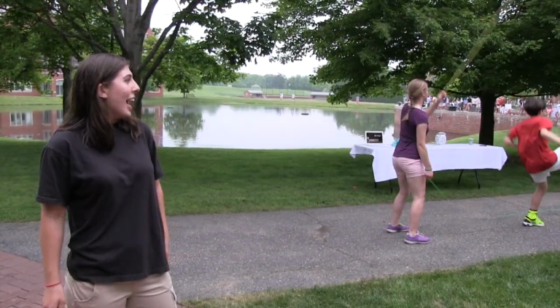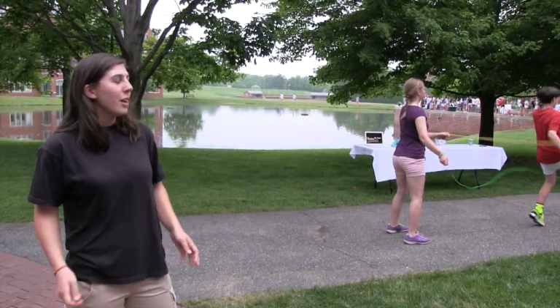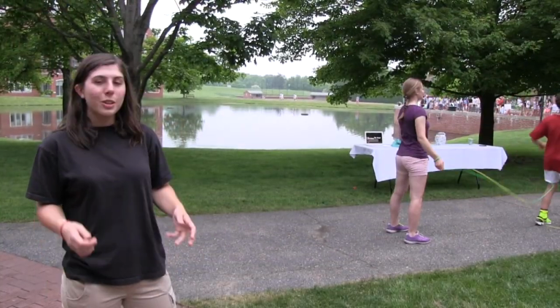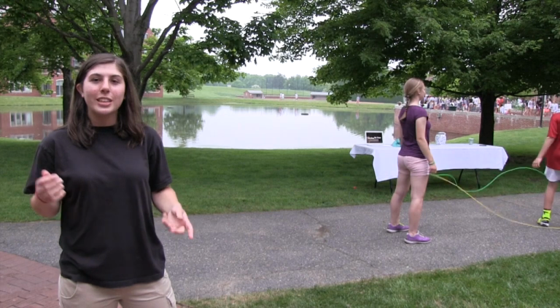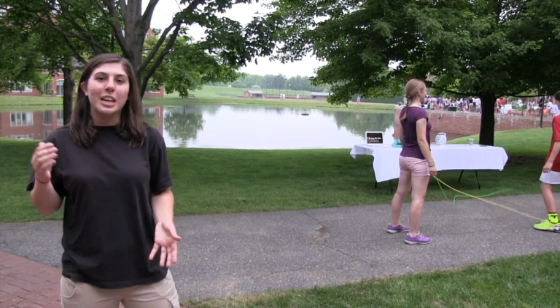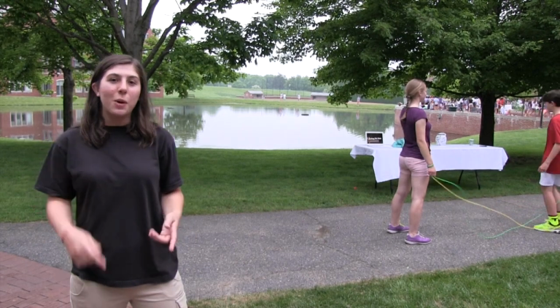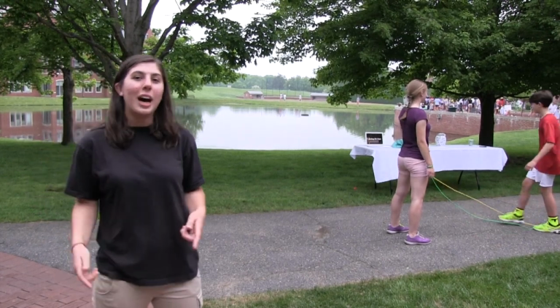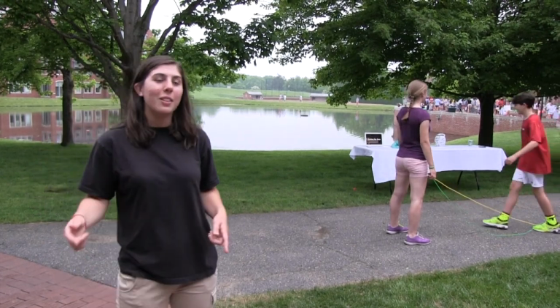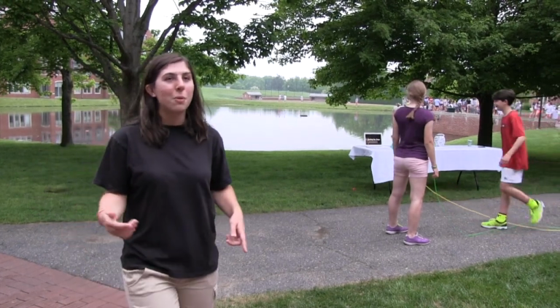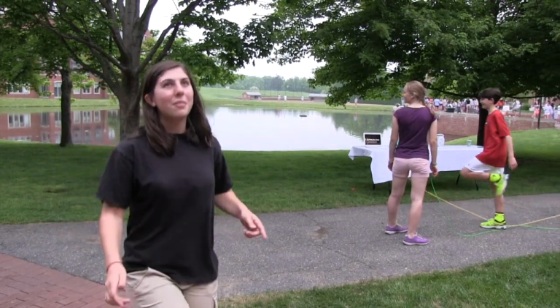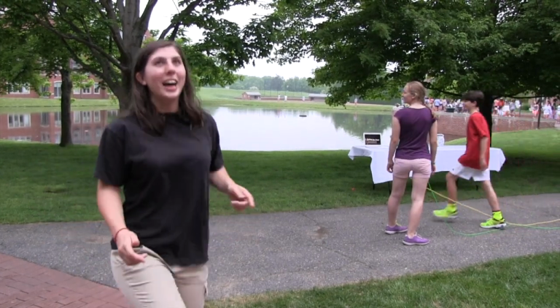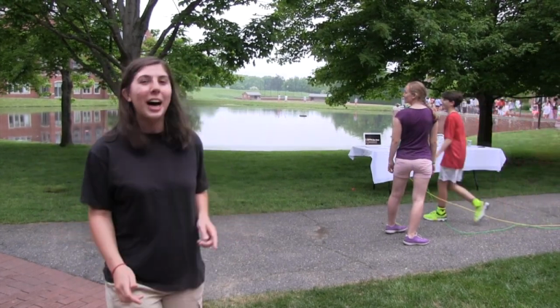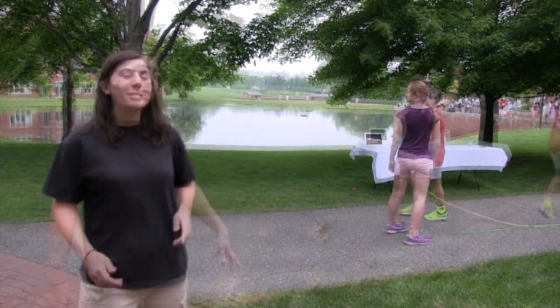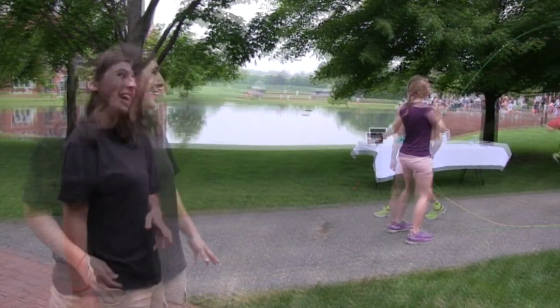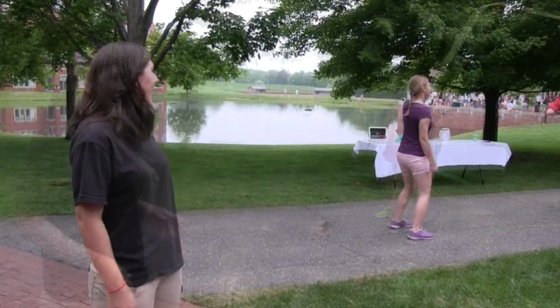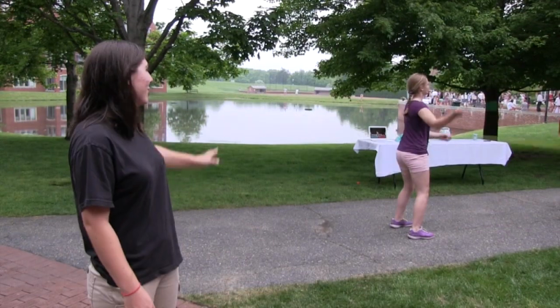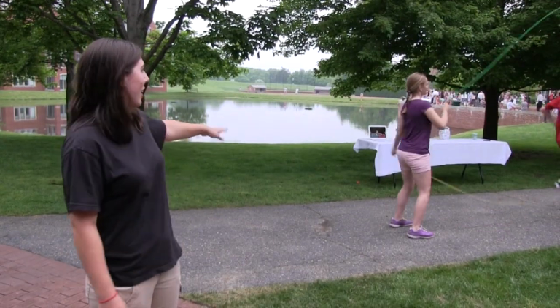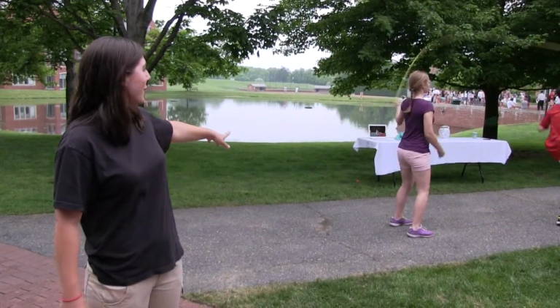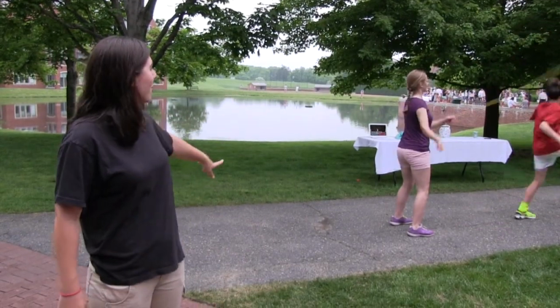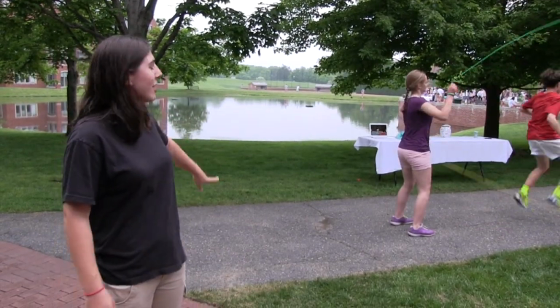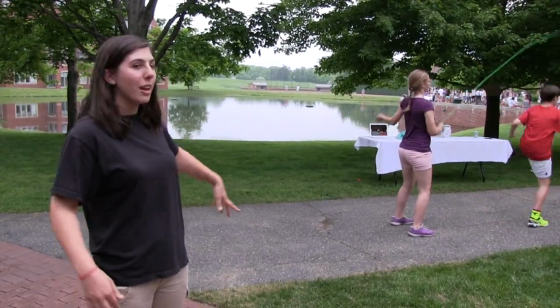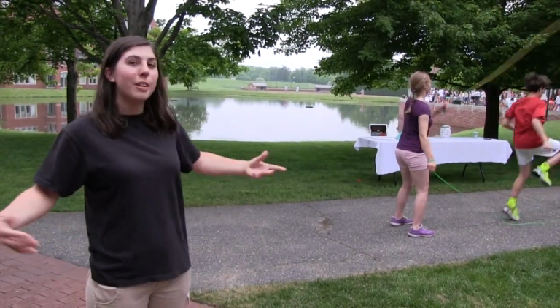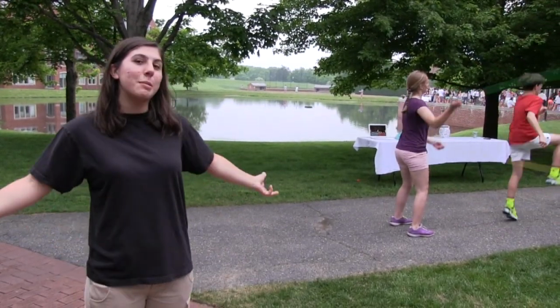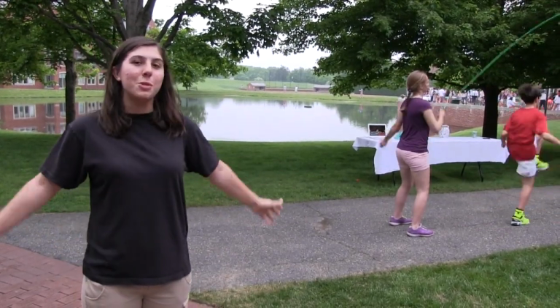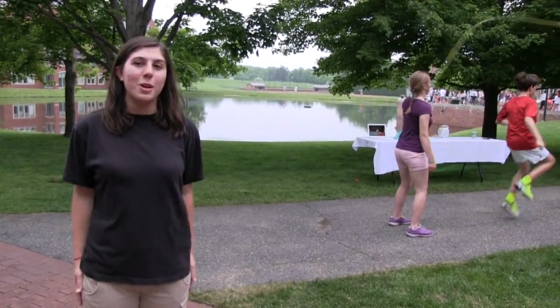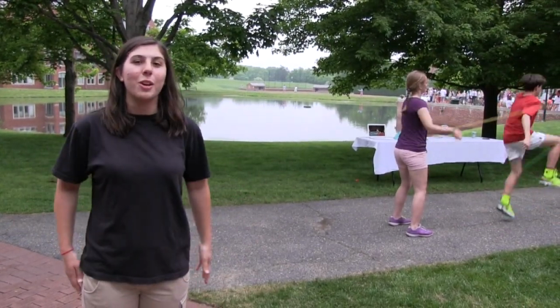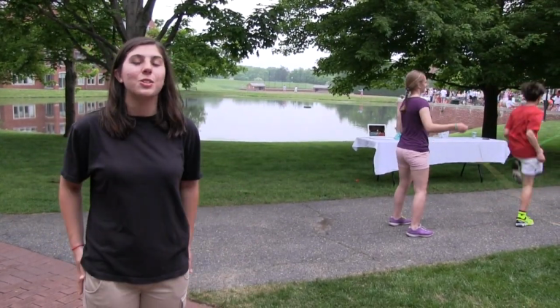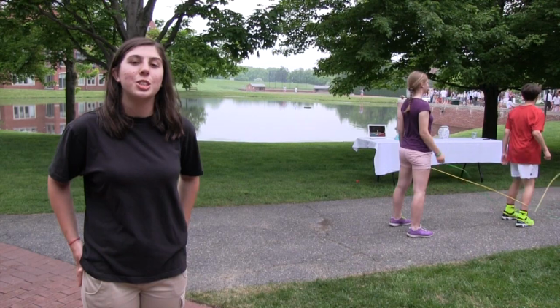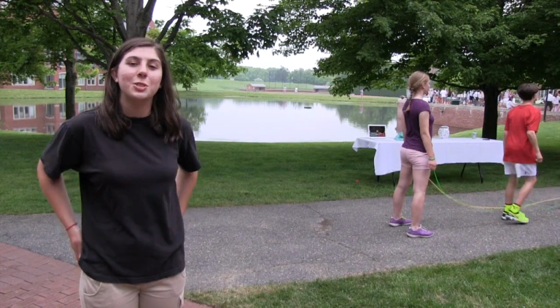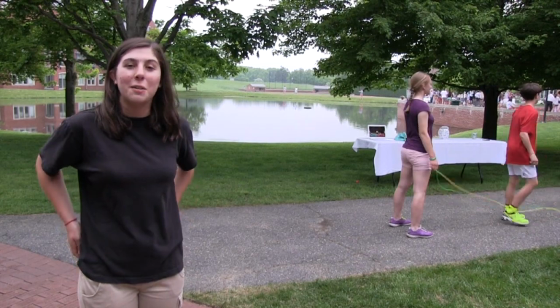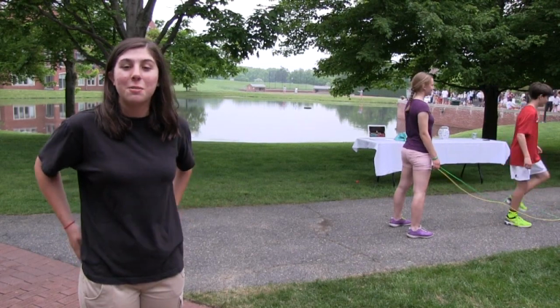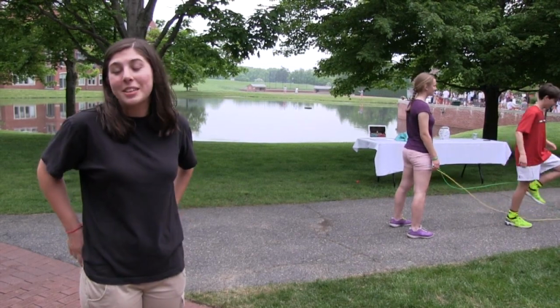Then we learned things like one foot hops. There's a video over there and we're raising money for the American Heart Association and trying to raise awareness.